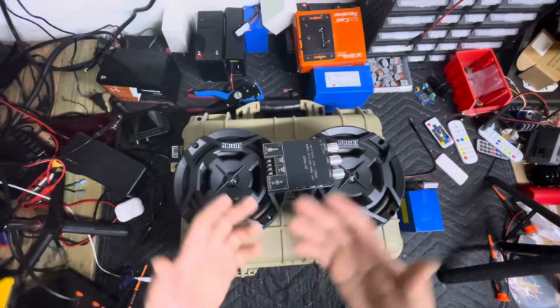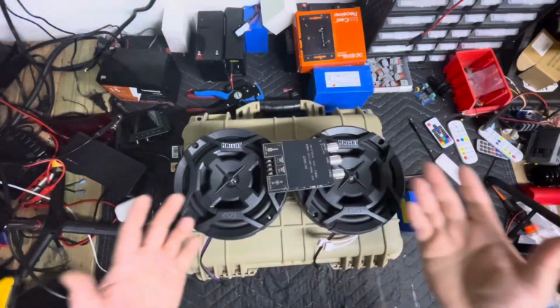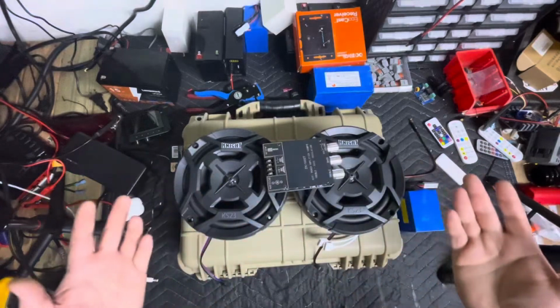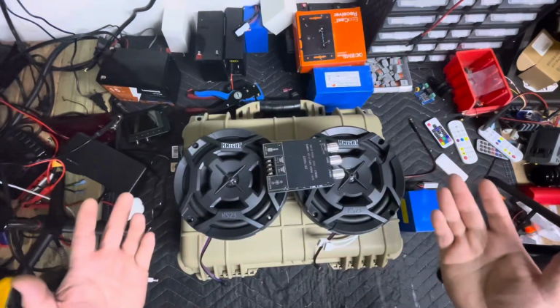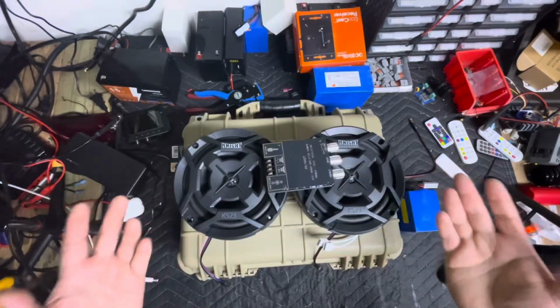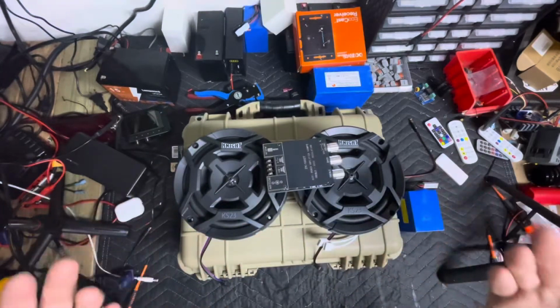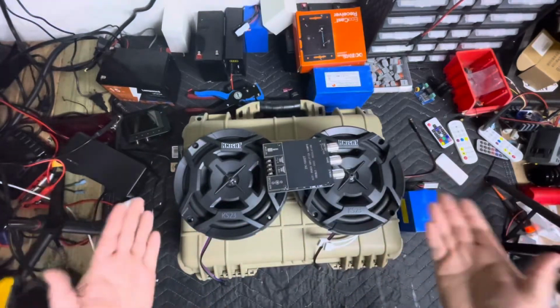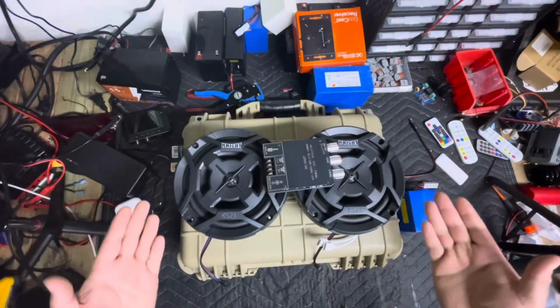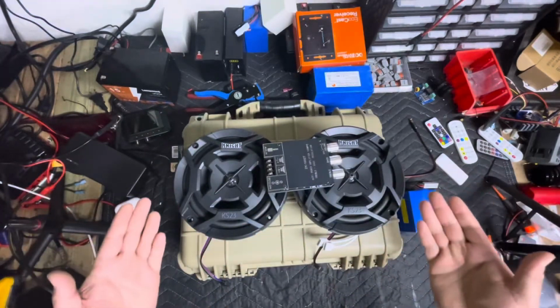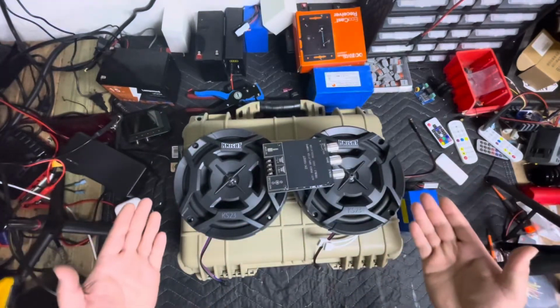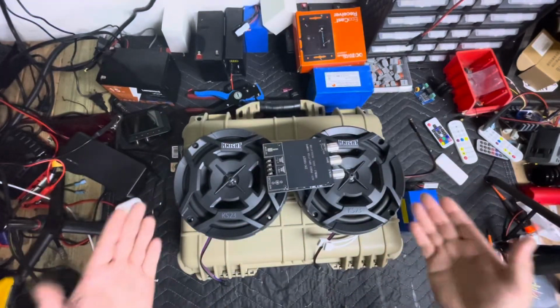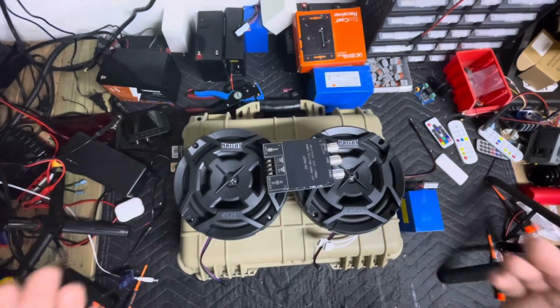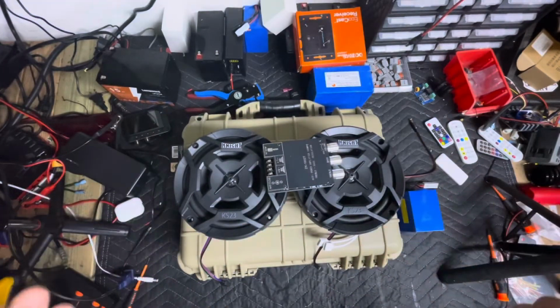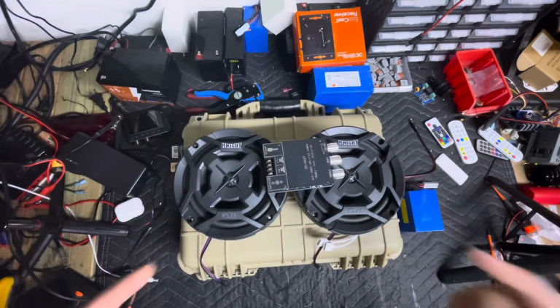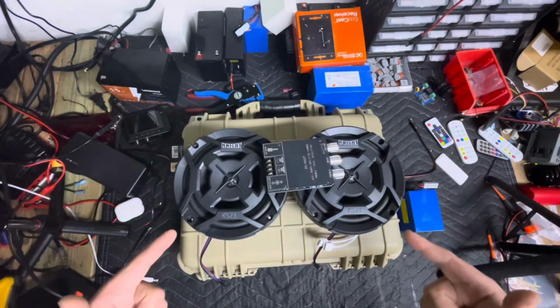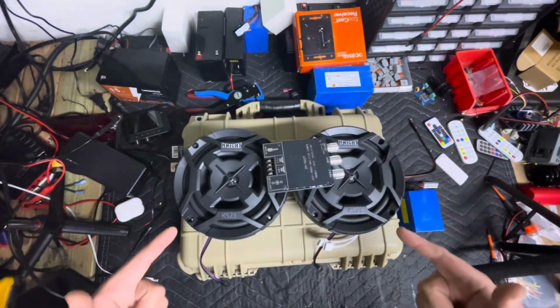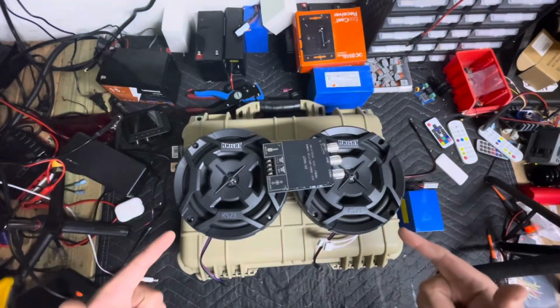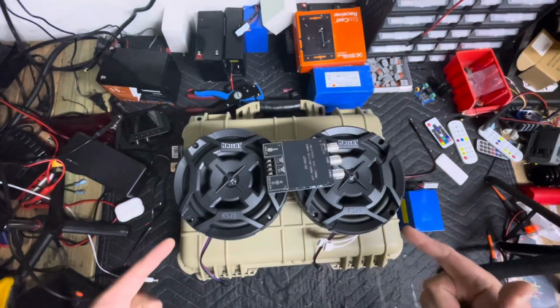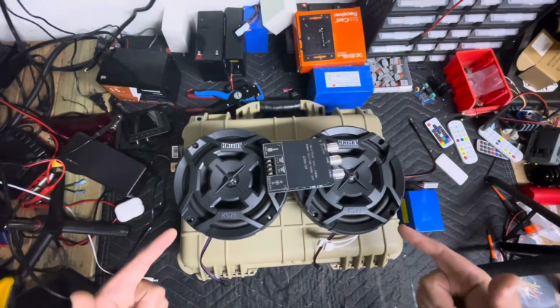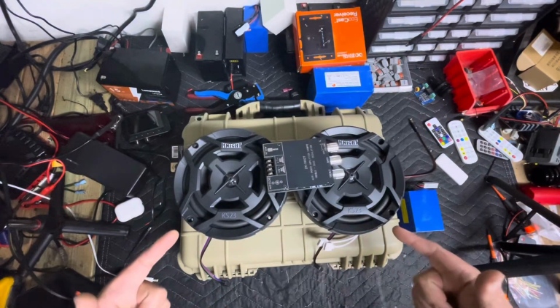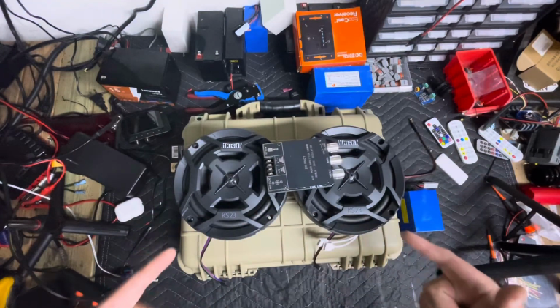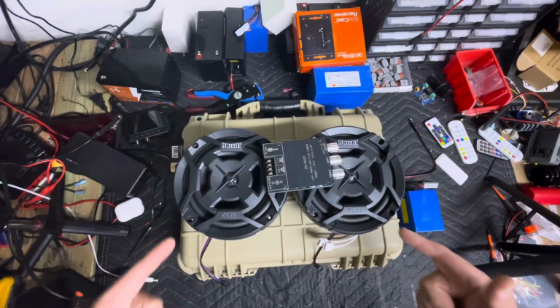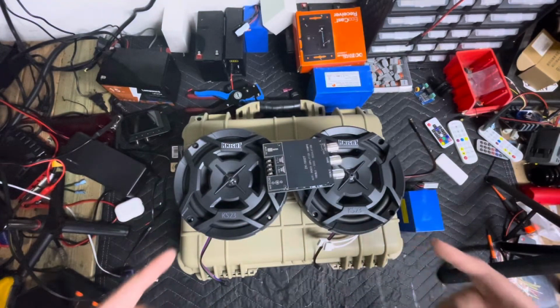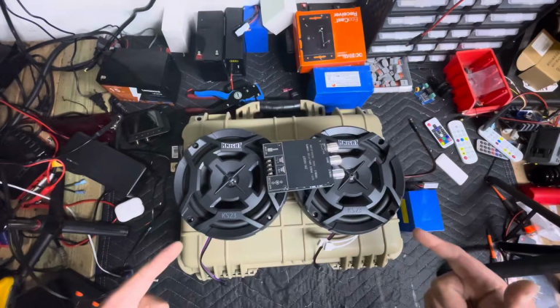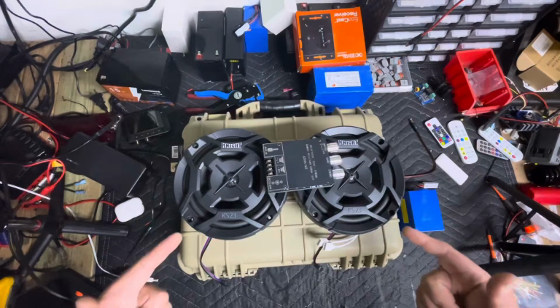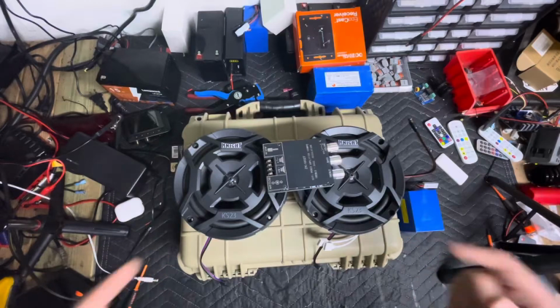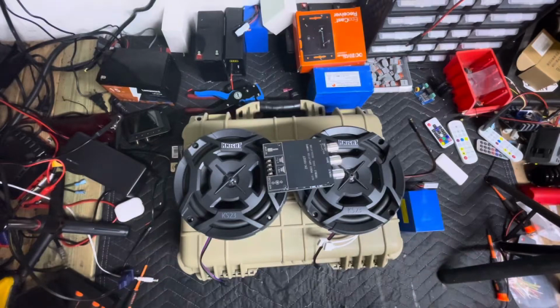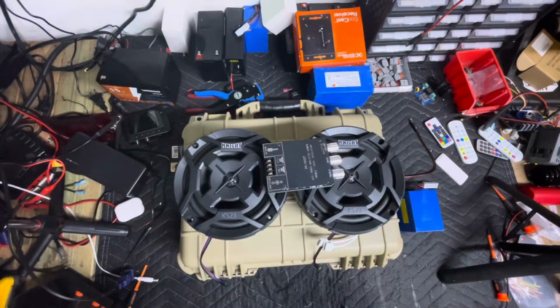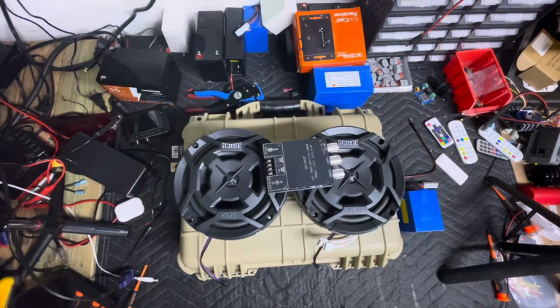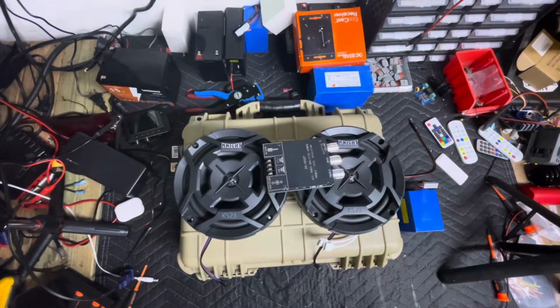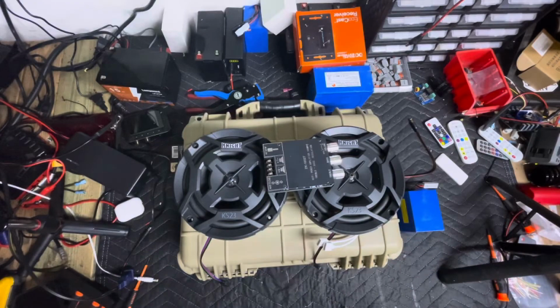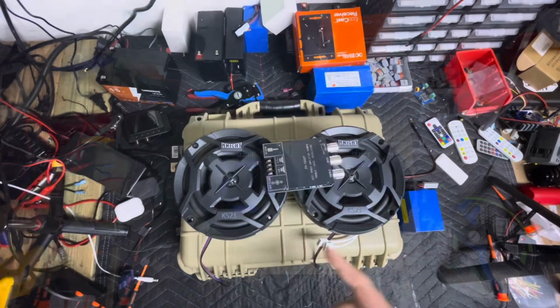What's going on guys. In today's video we're going to take this right here pile of parts and turn it into this.